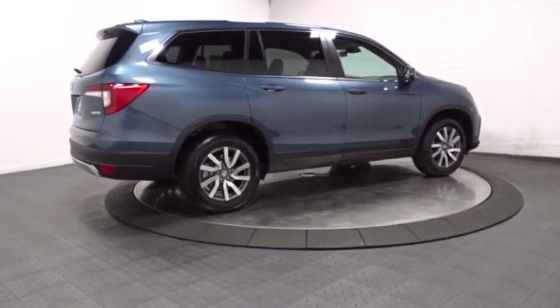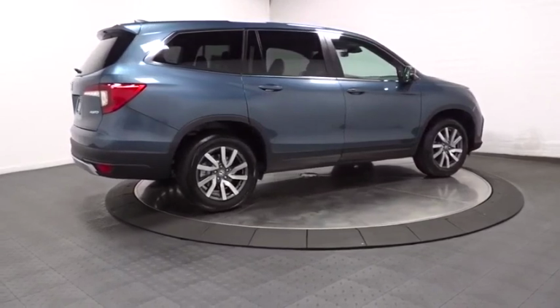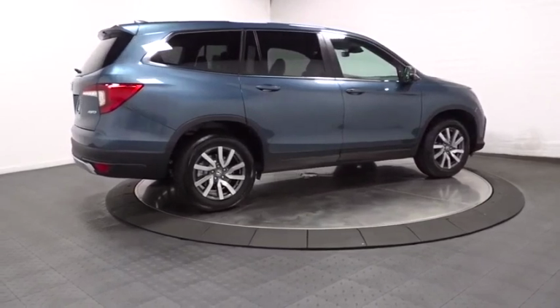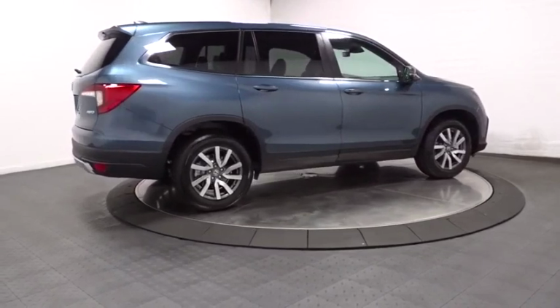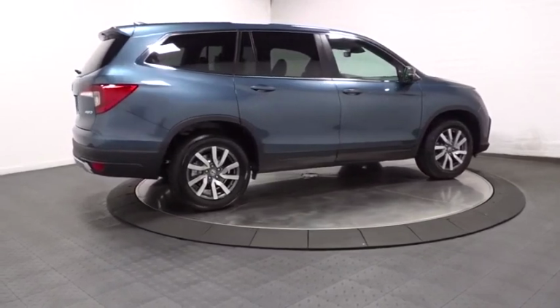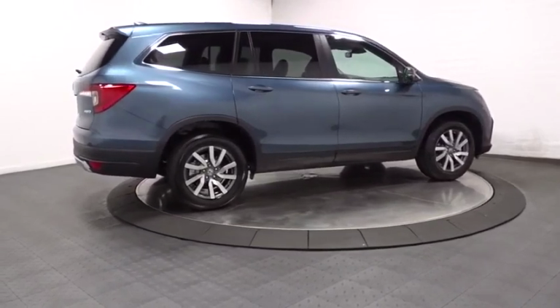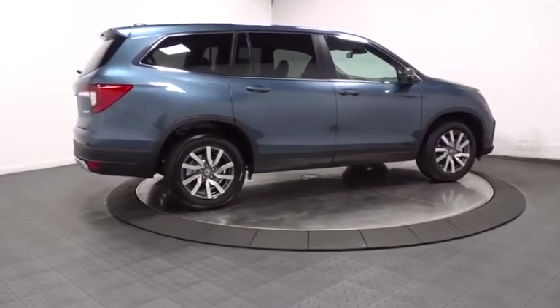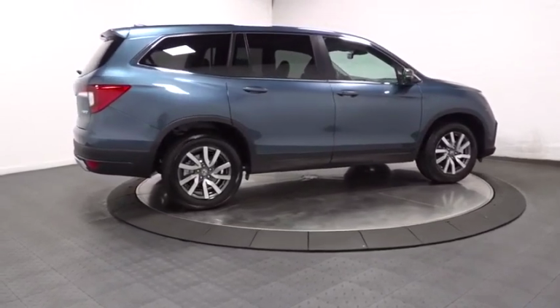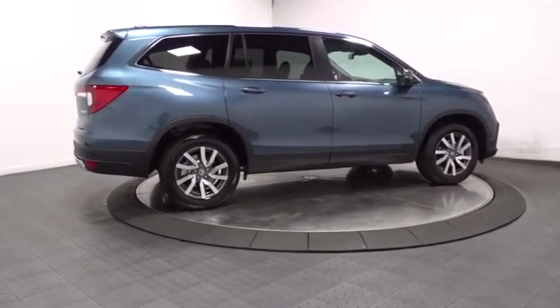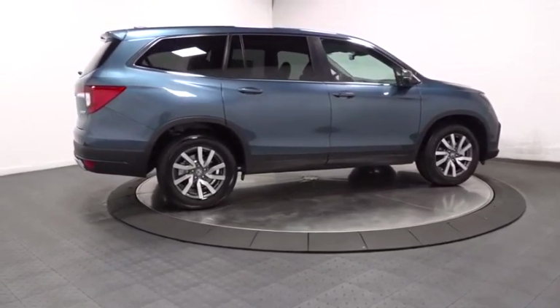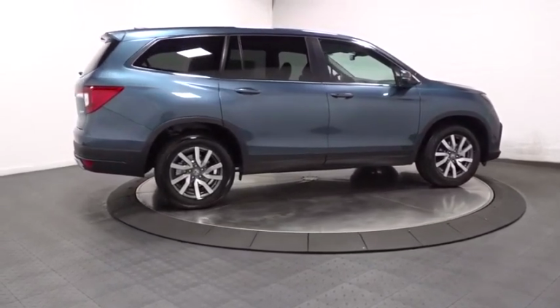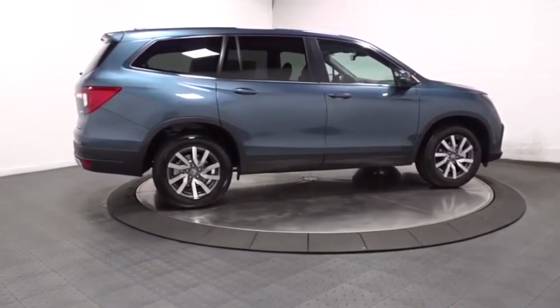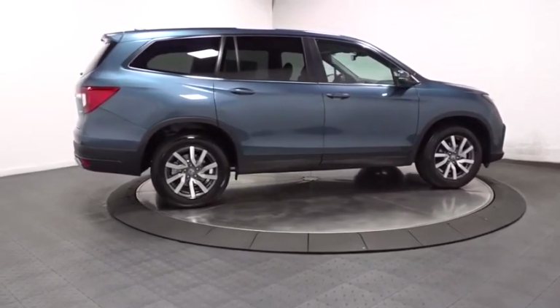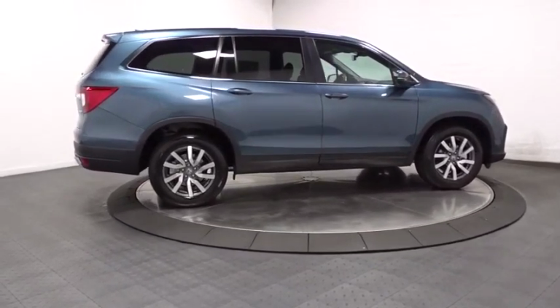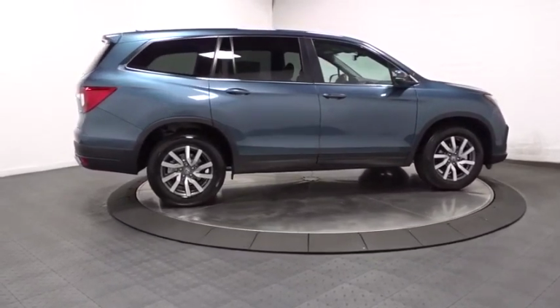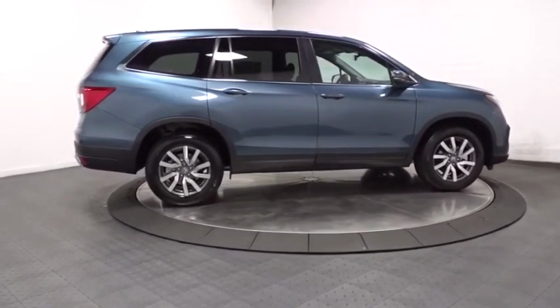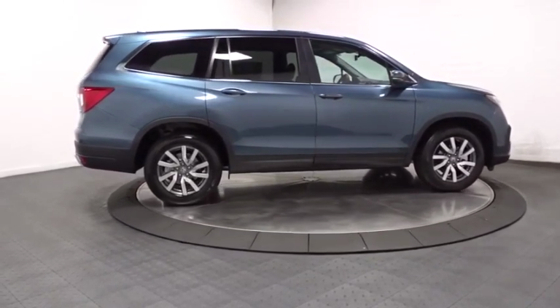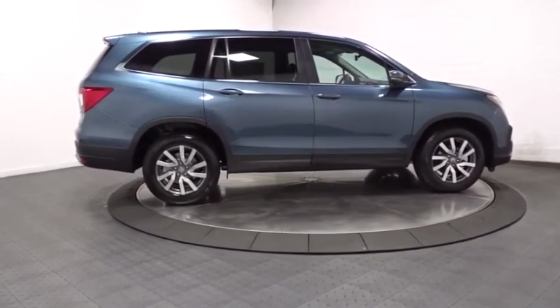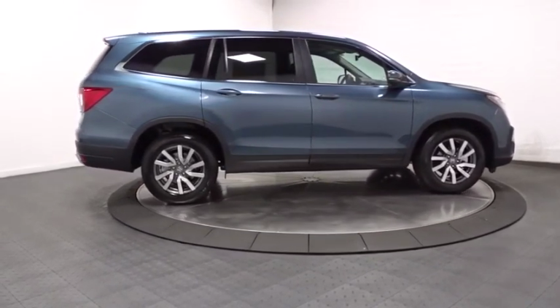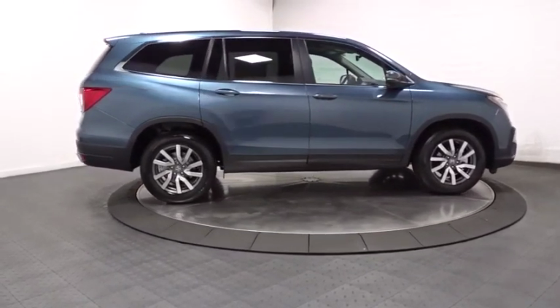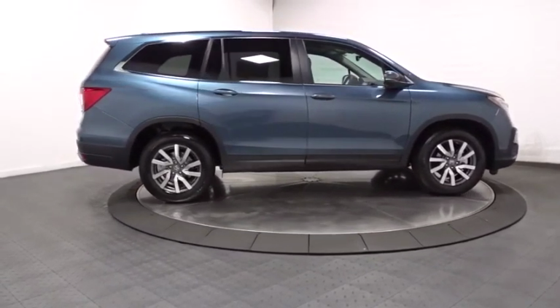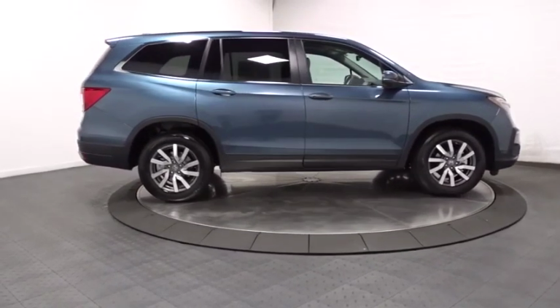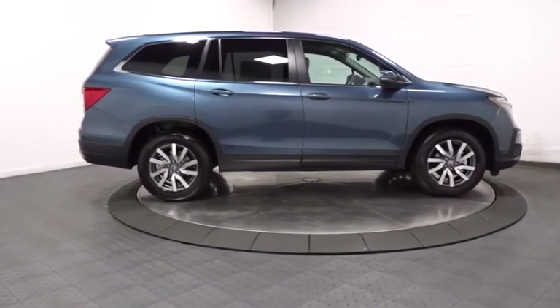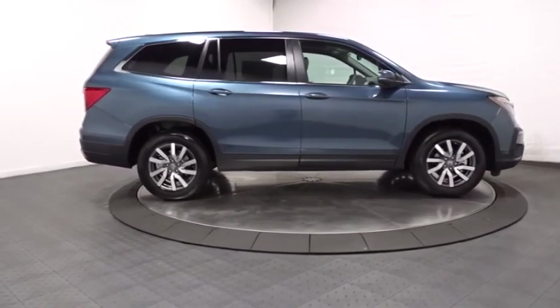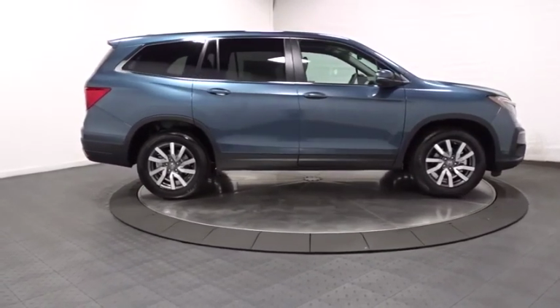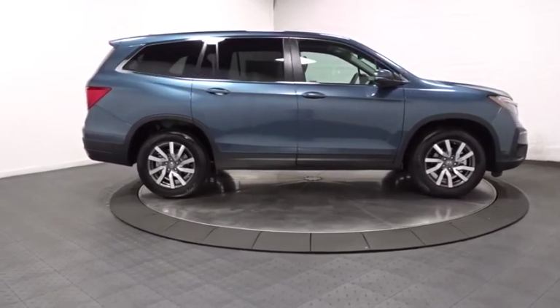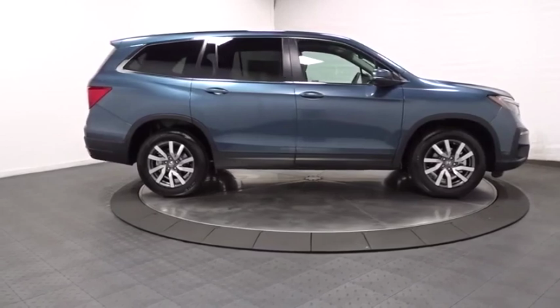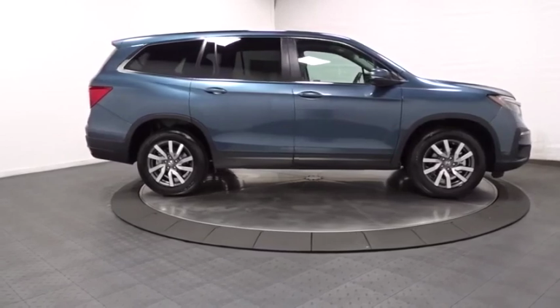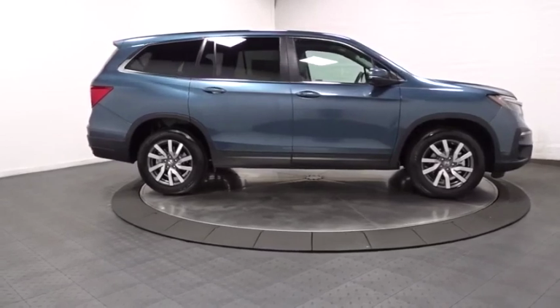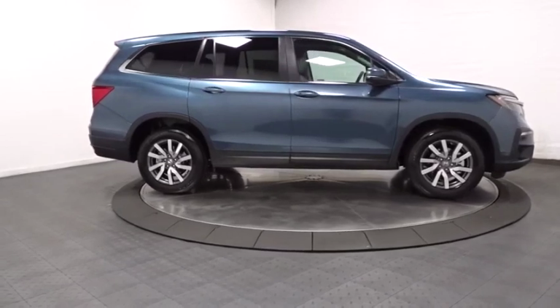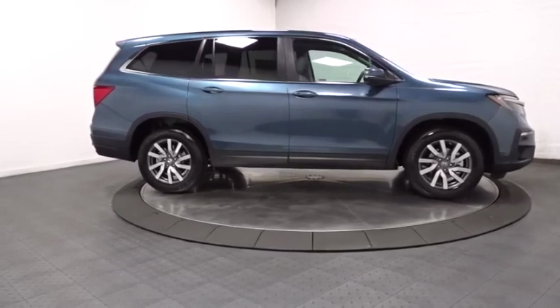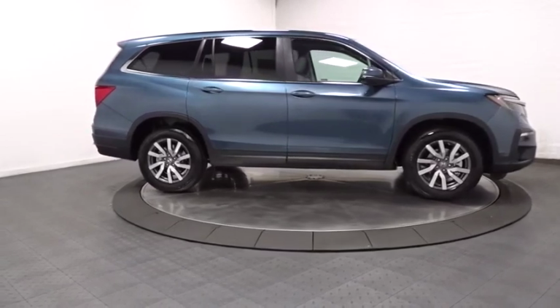Power rear window sunshade. This vehicle offers reliability and good looks at a great price. So come in and take a test drive today.